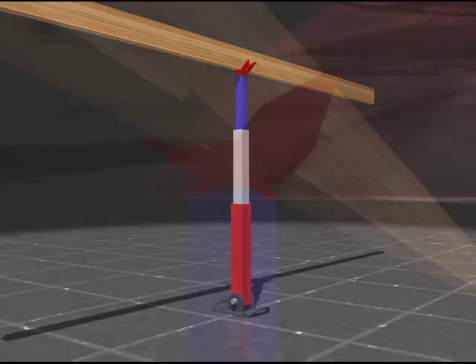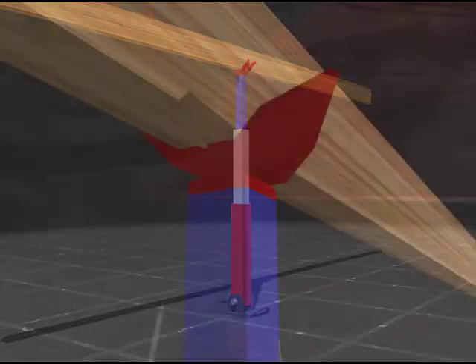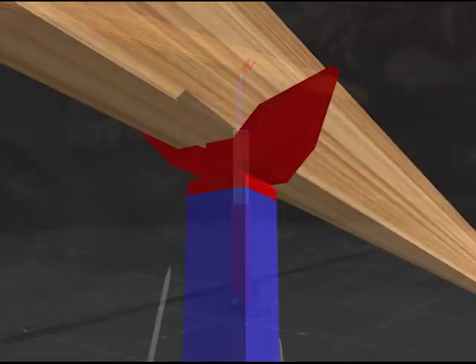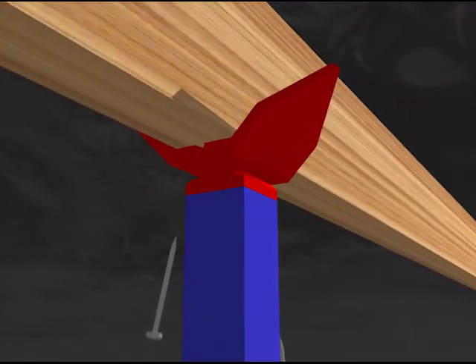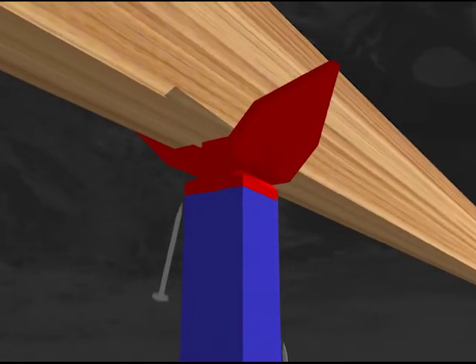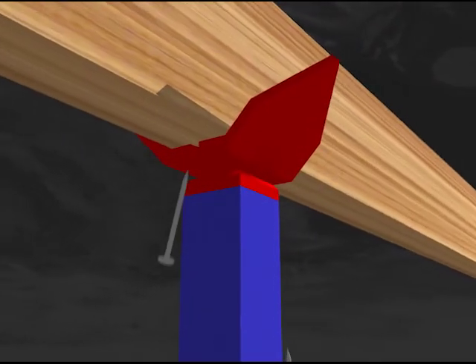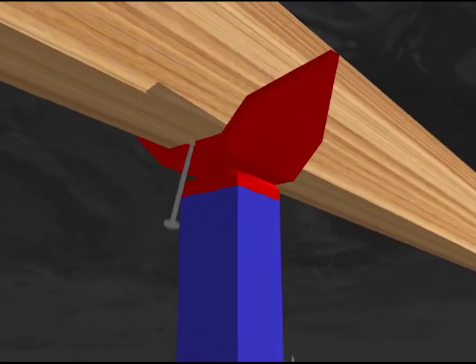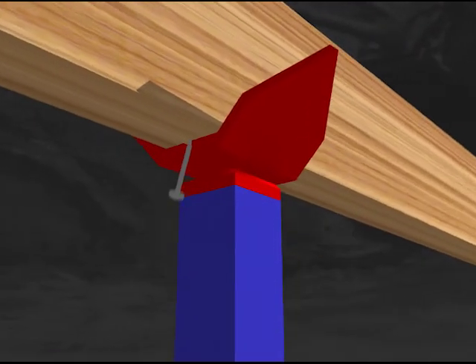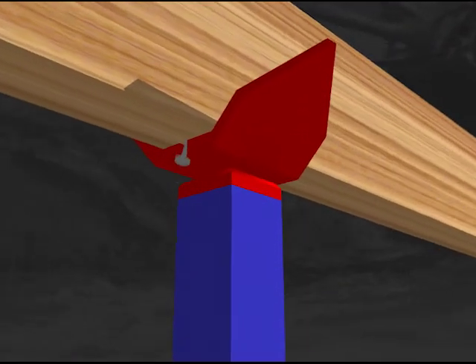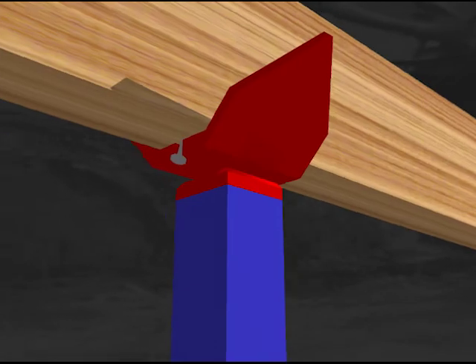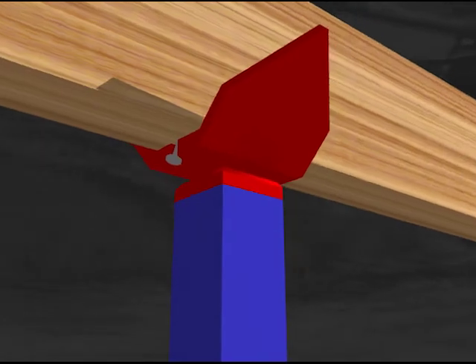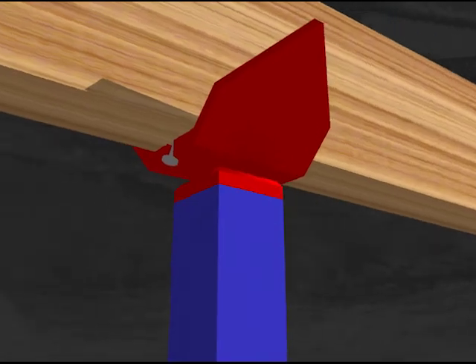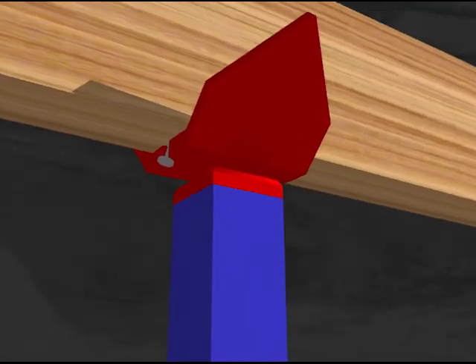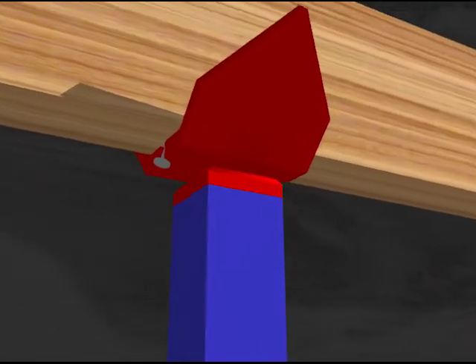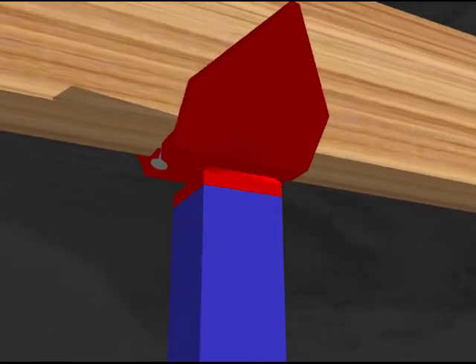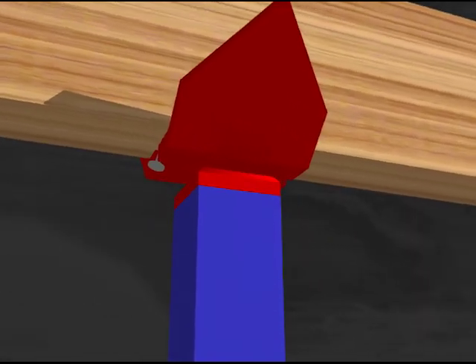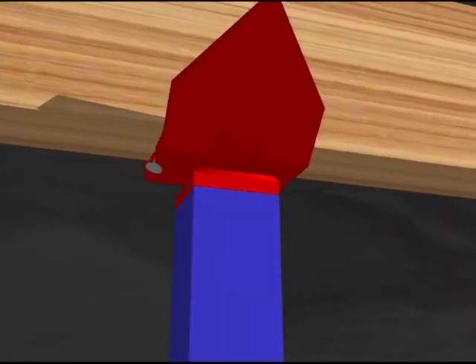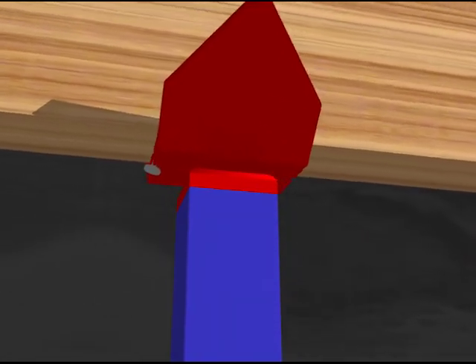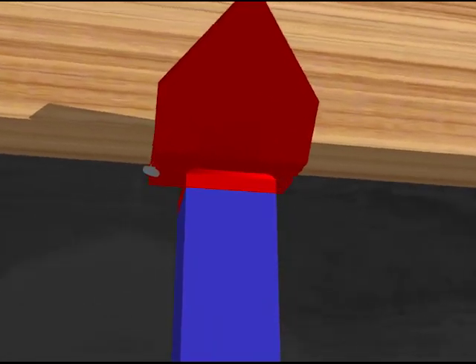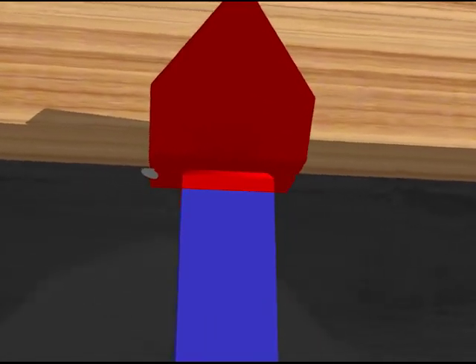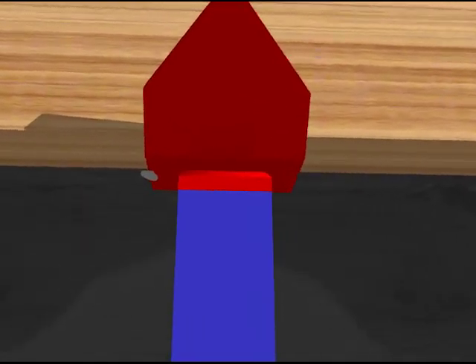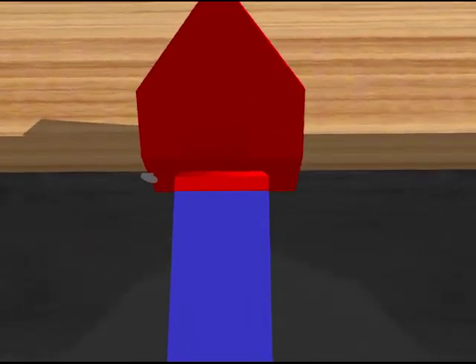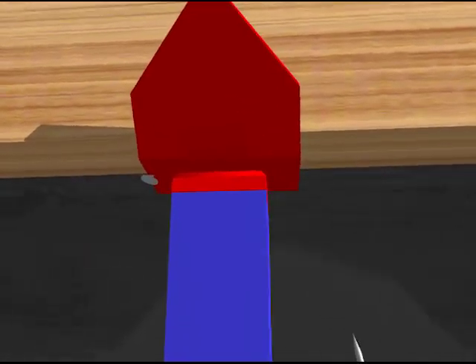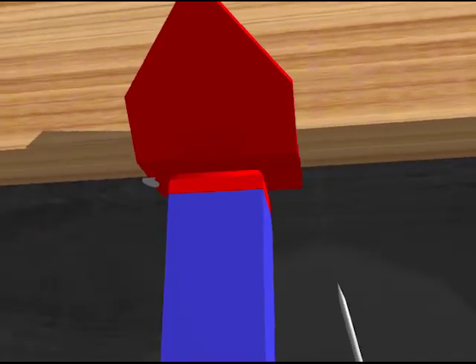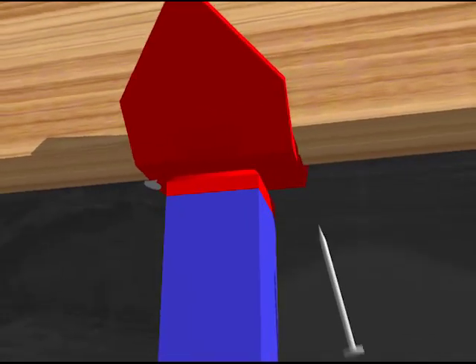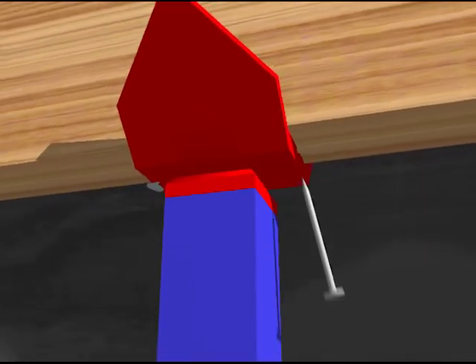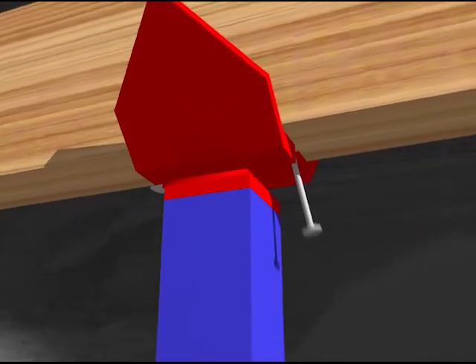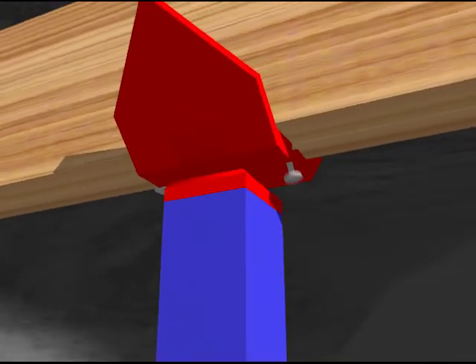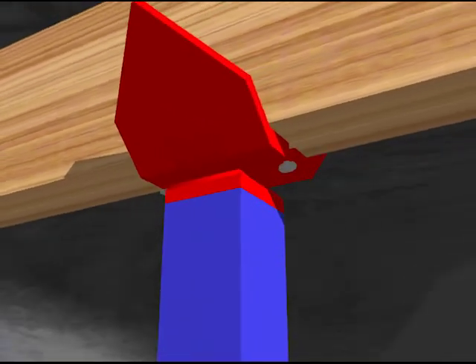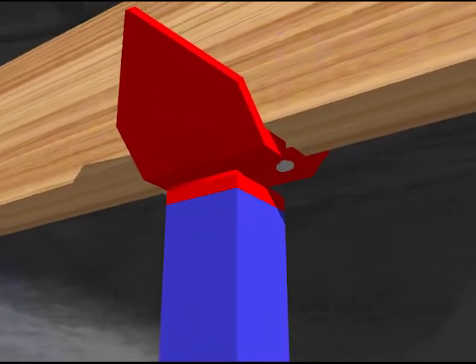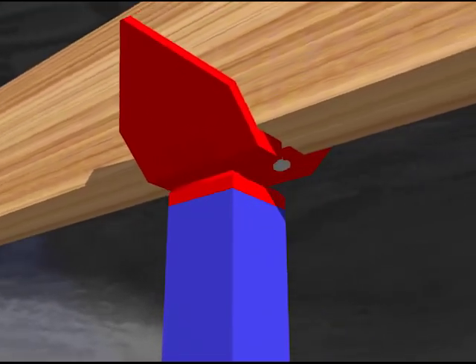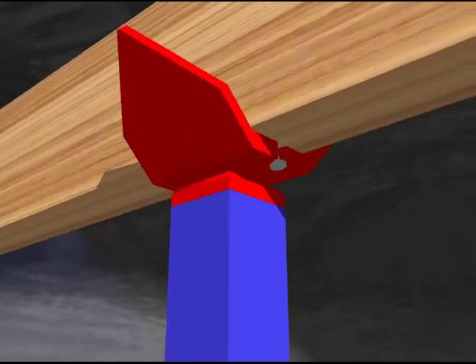Nail notches in the edges of the combi head allow you to hammer nails for additional stability of the strut head.